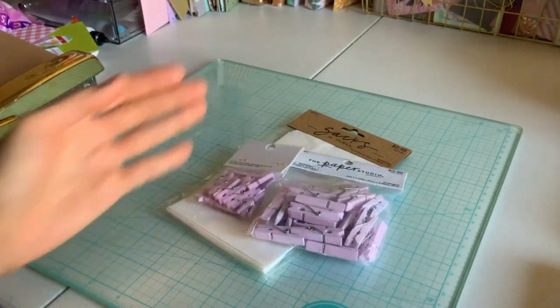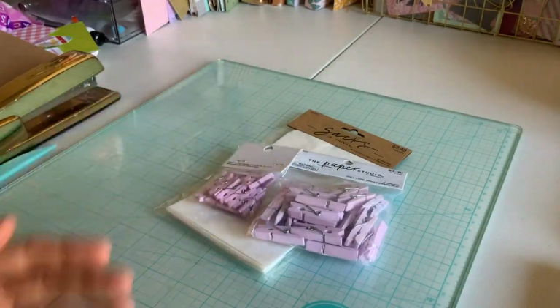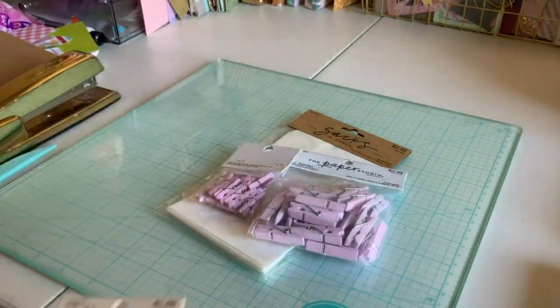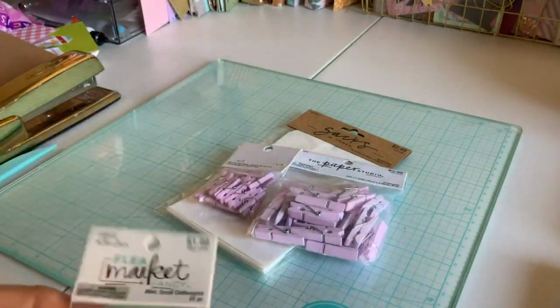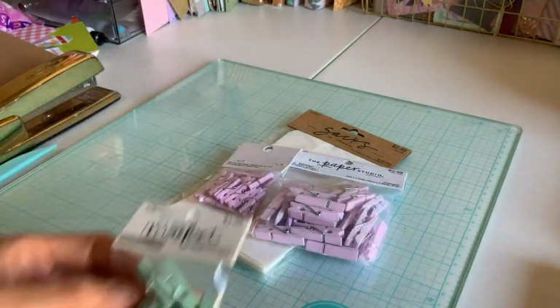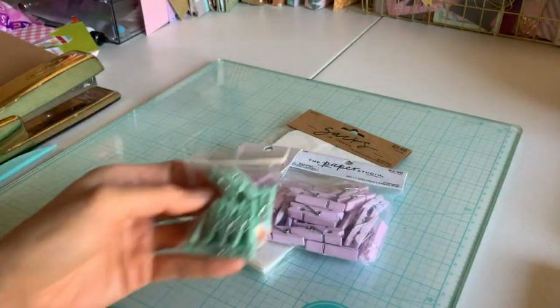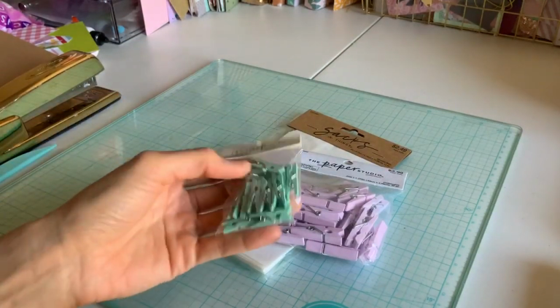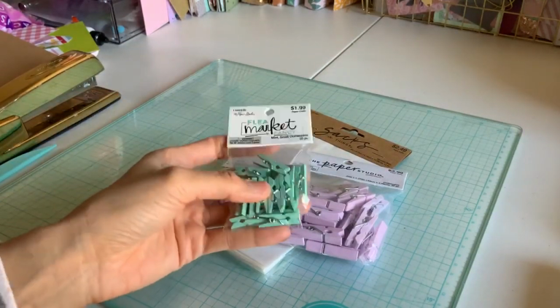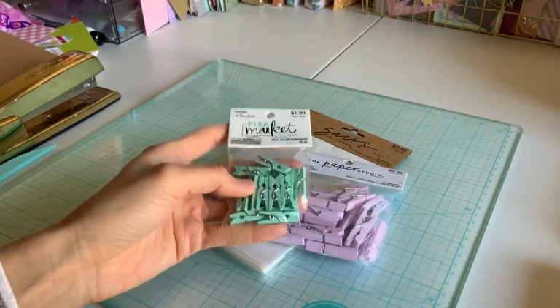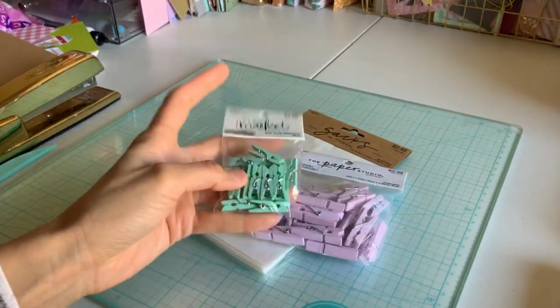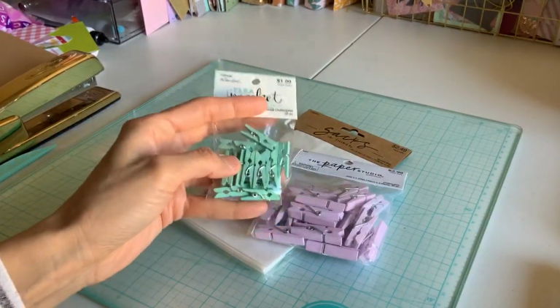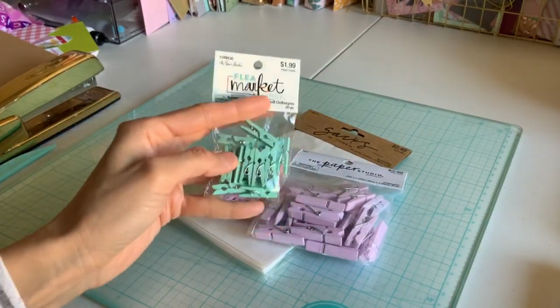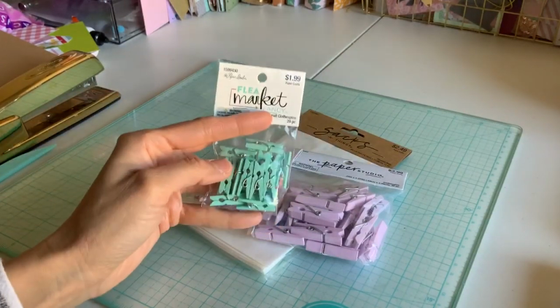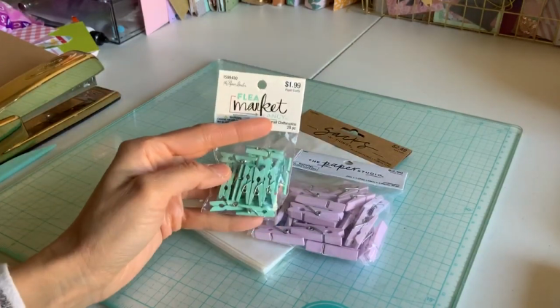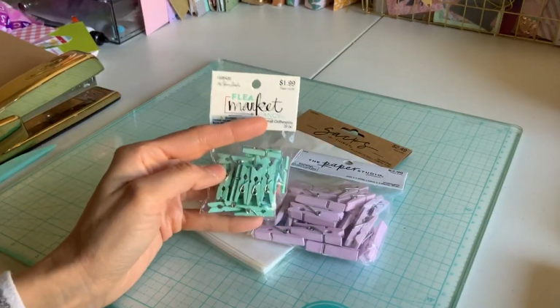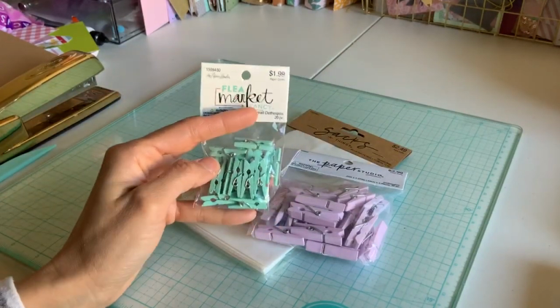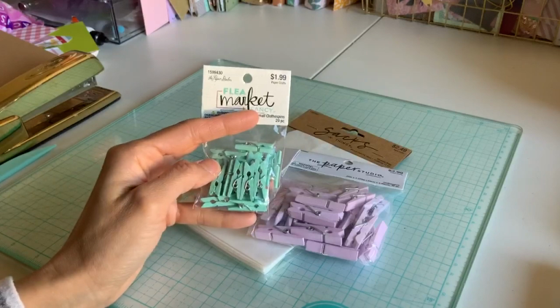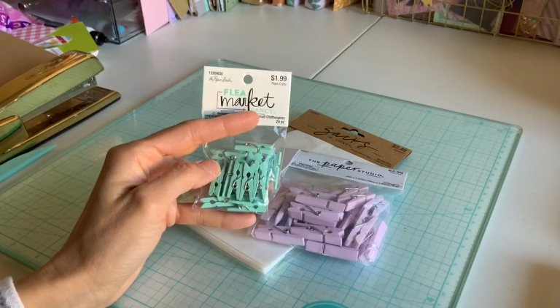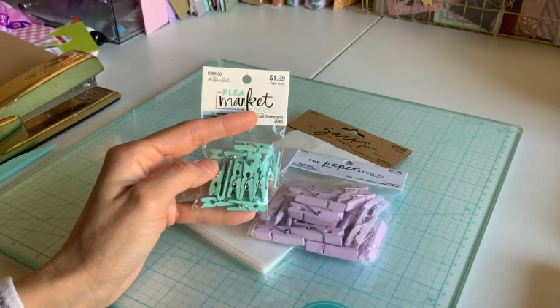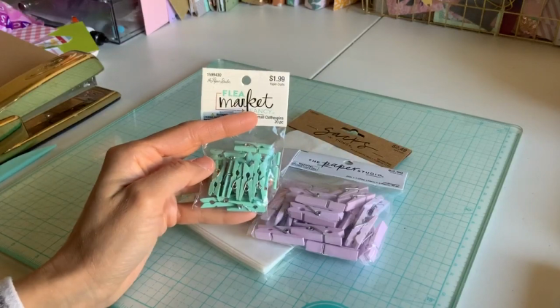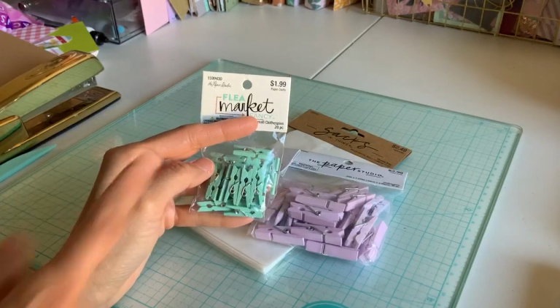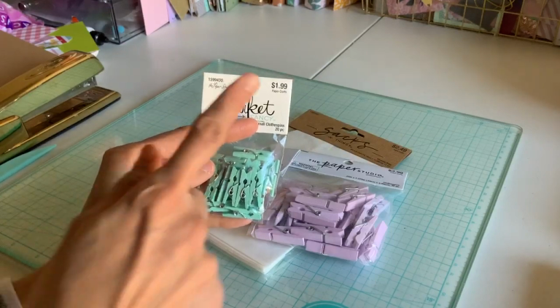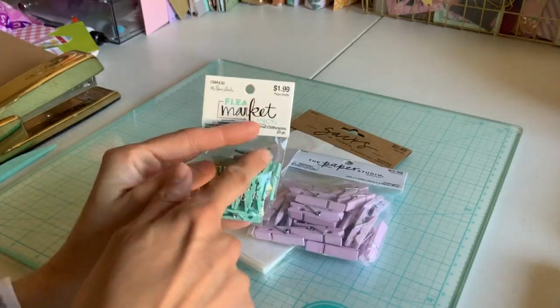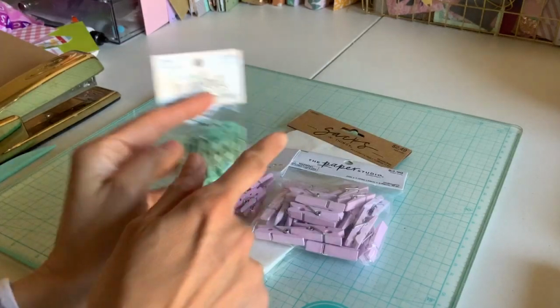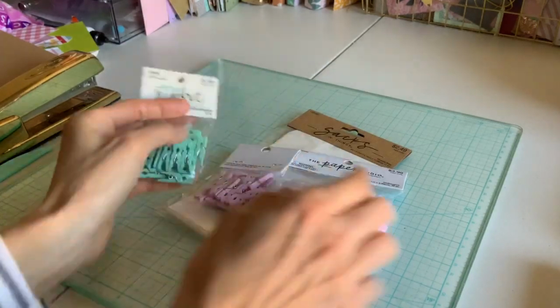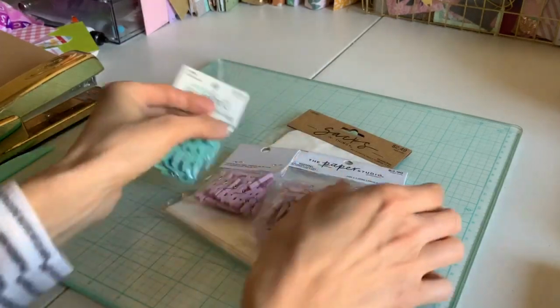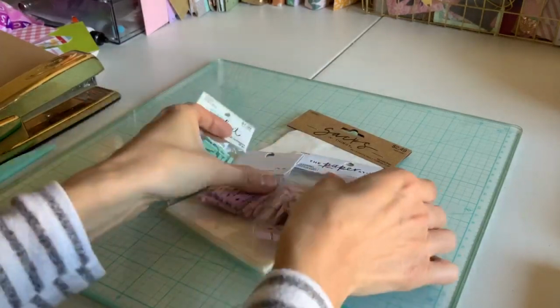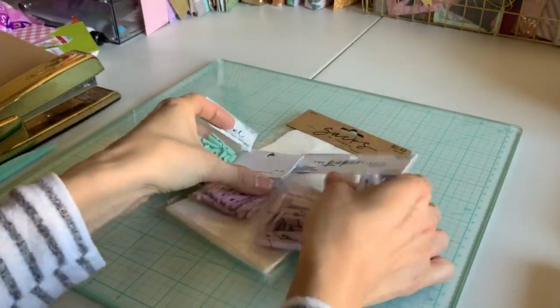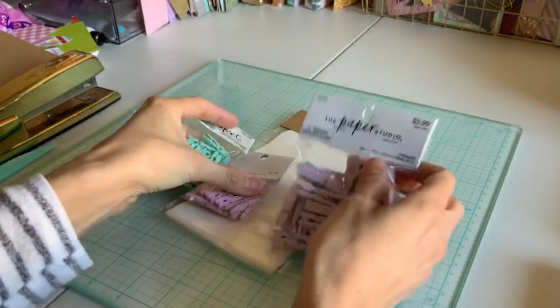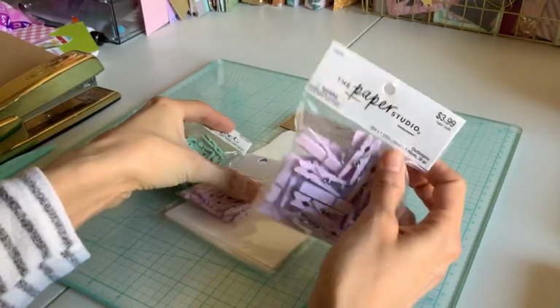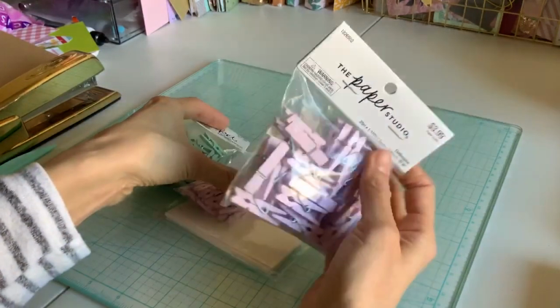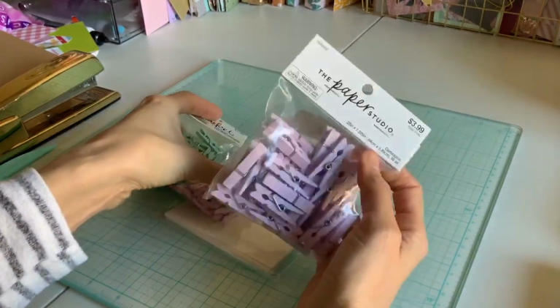I got these clips — because they were 50% off, this was only a dollar.